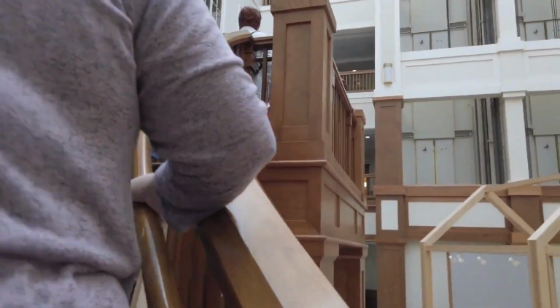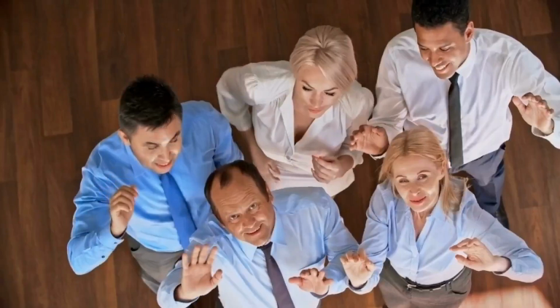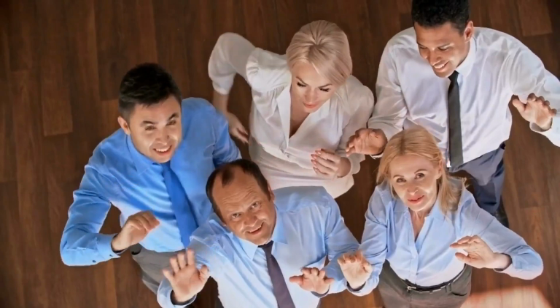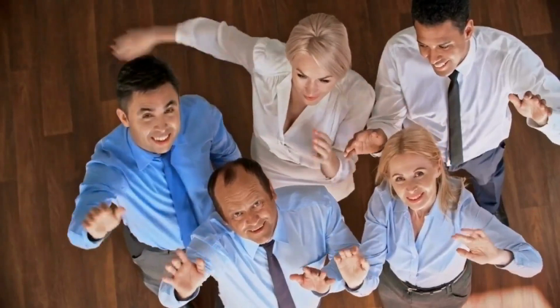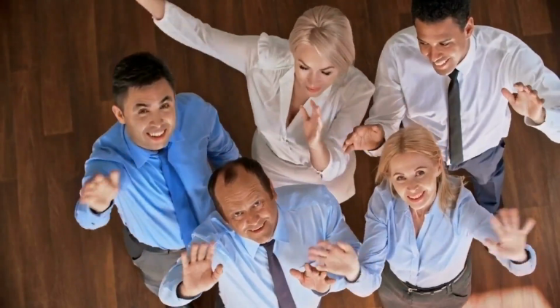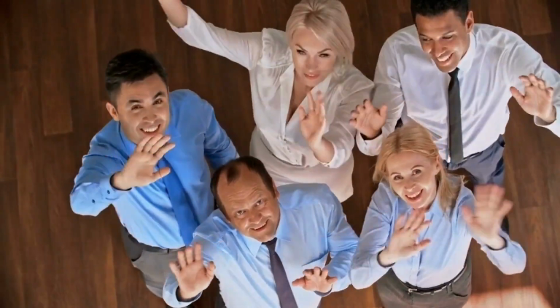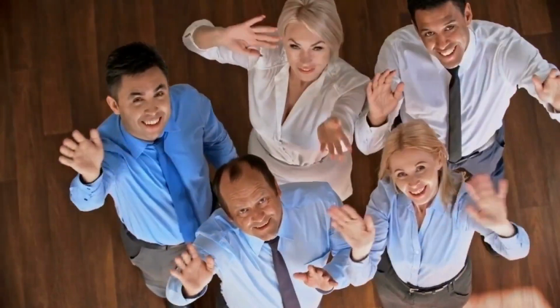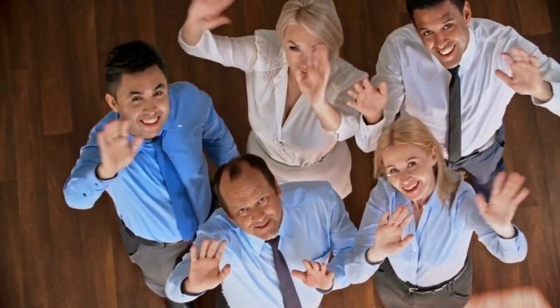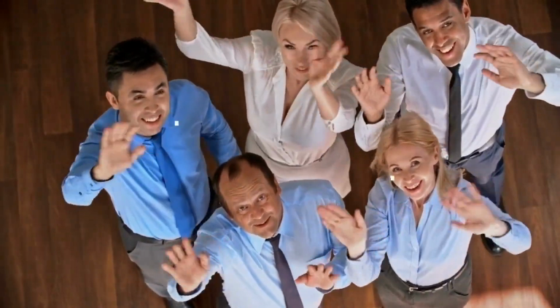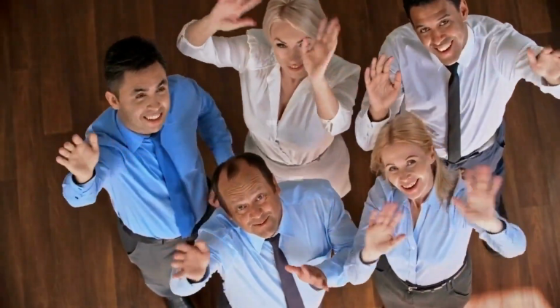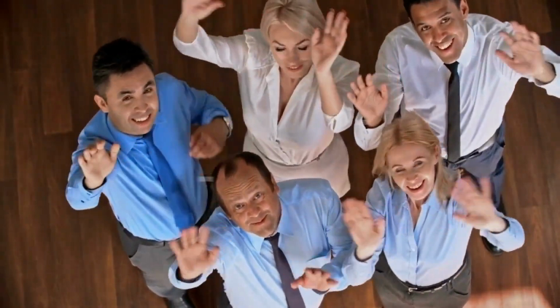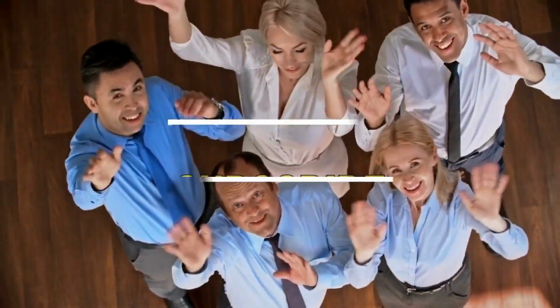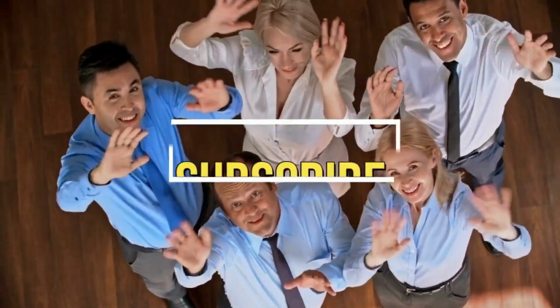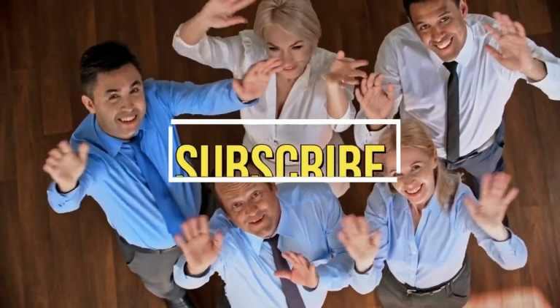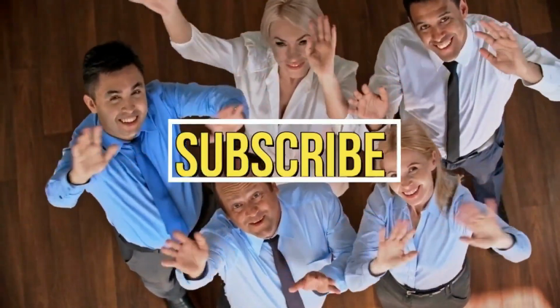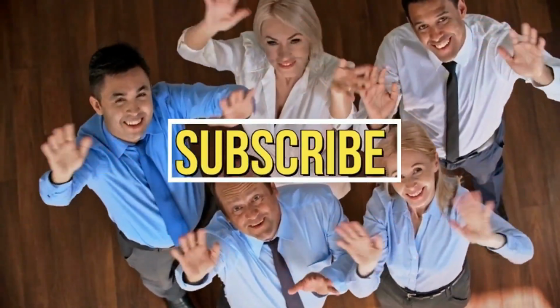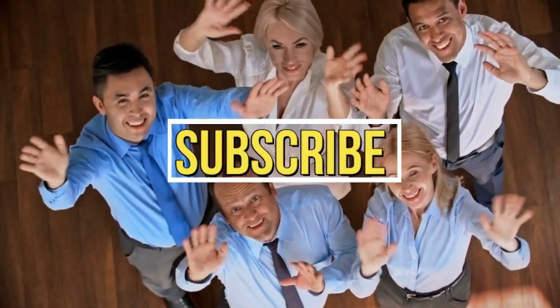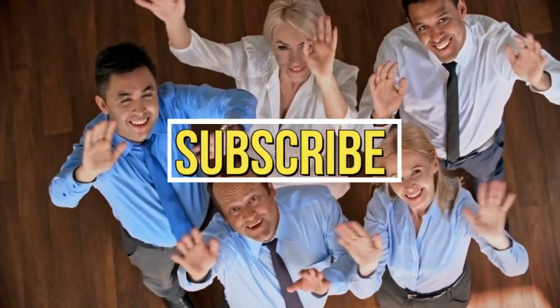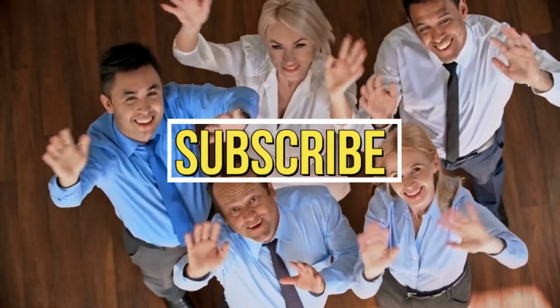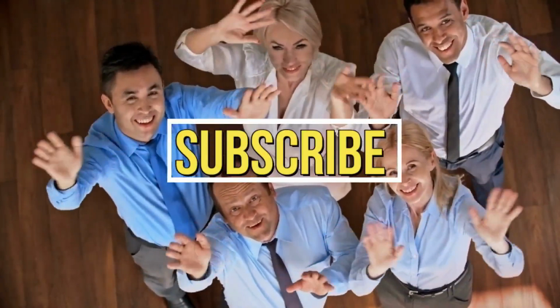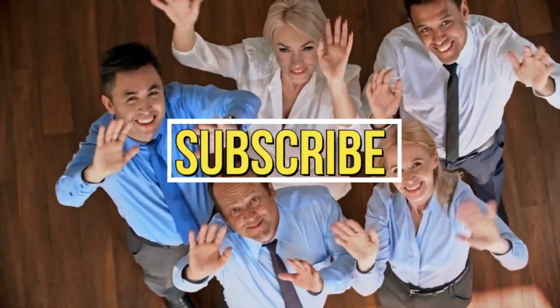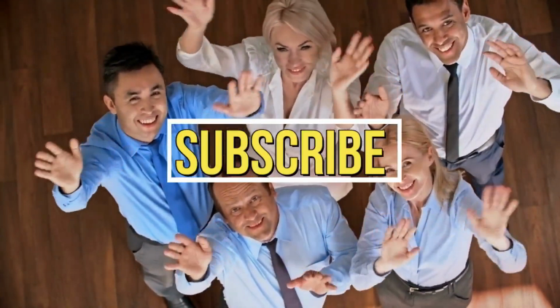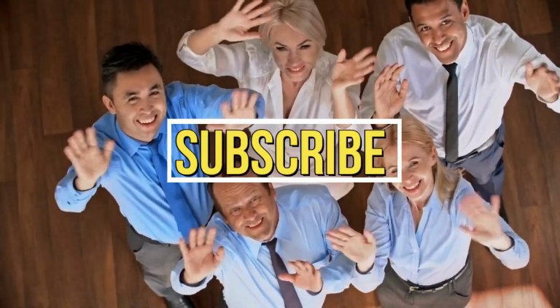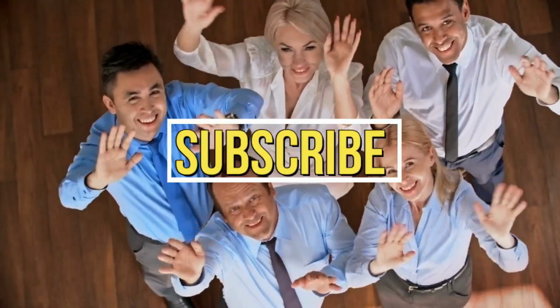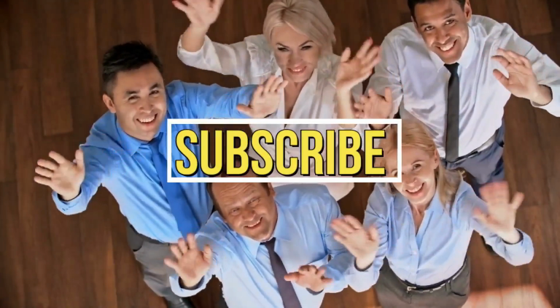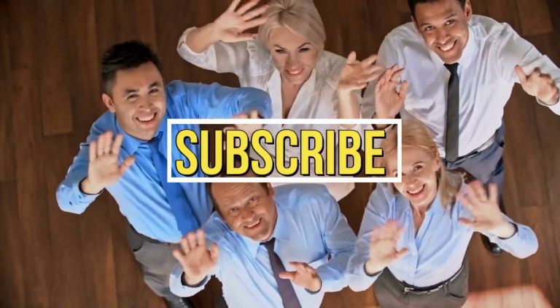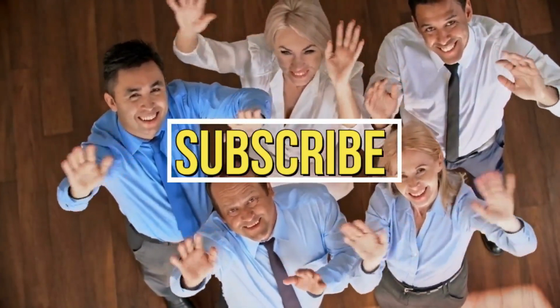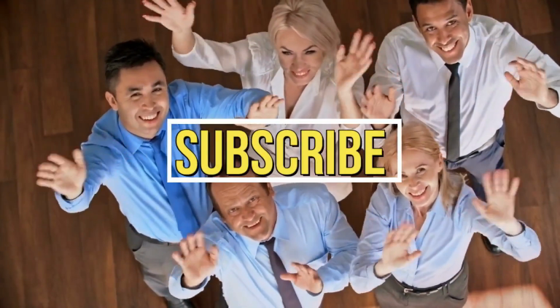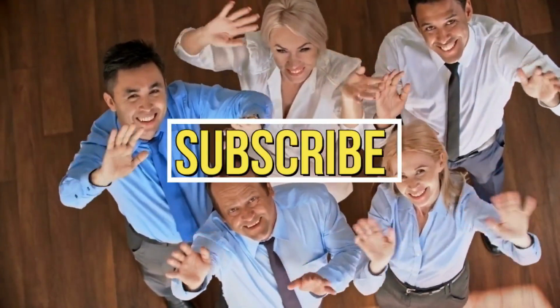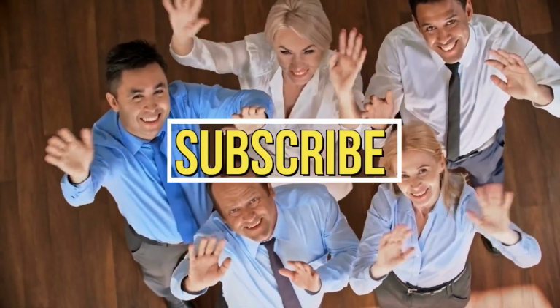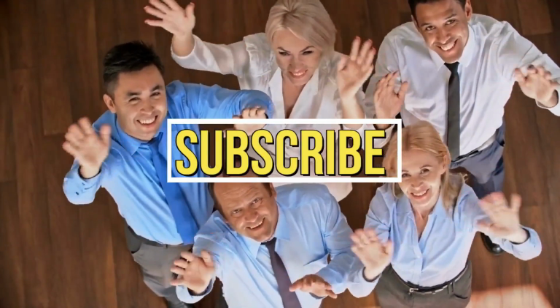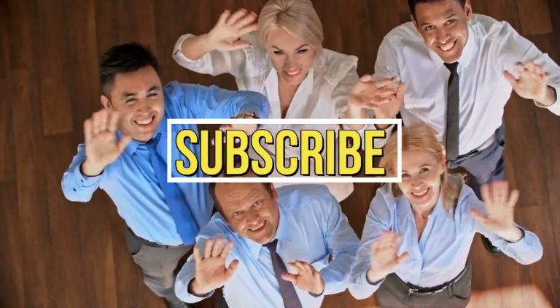If you found this video informative, please consider subscribing to our channel. Thank you.